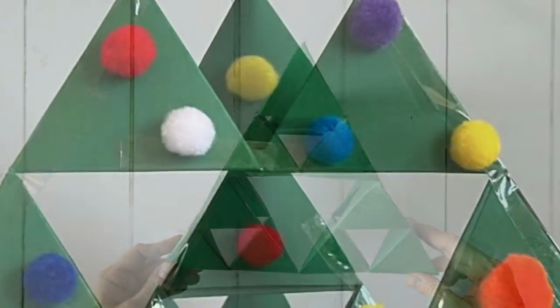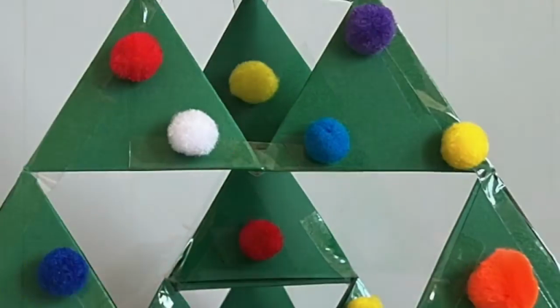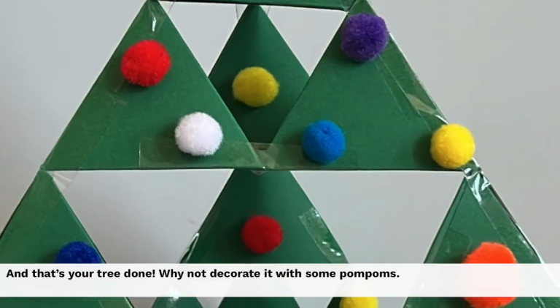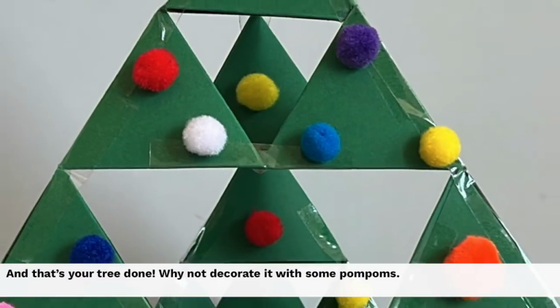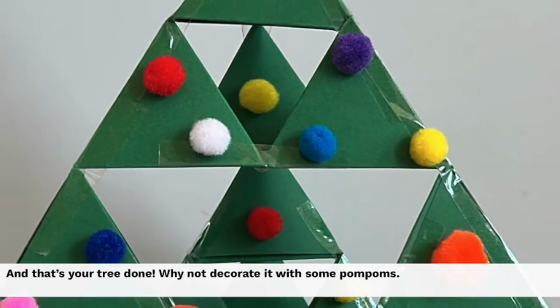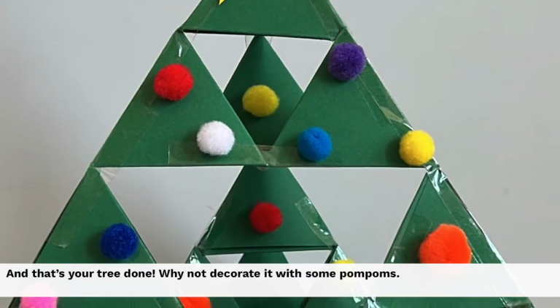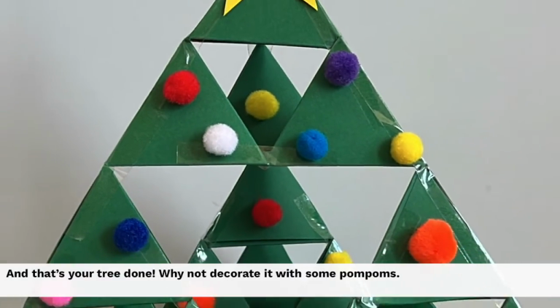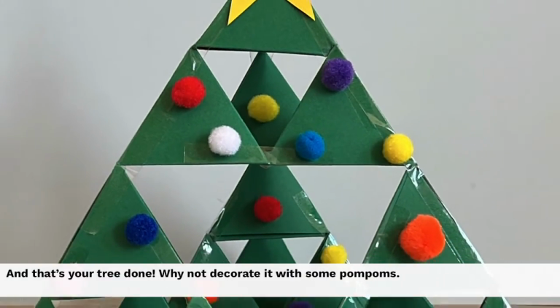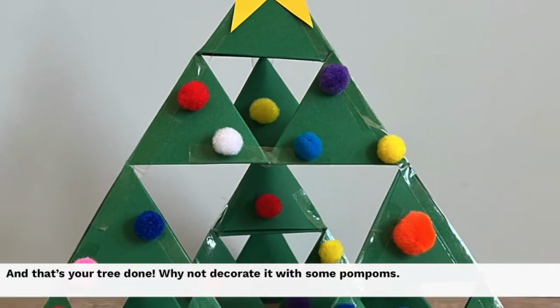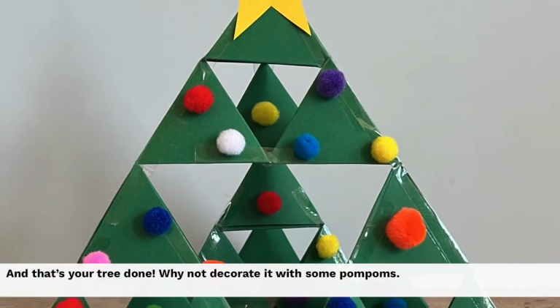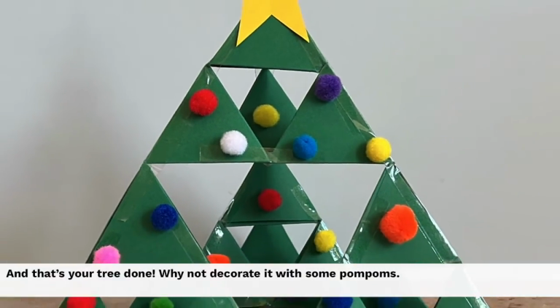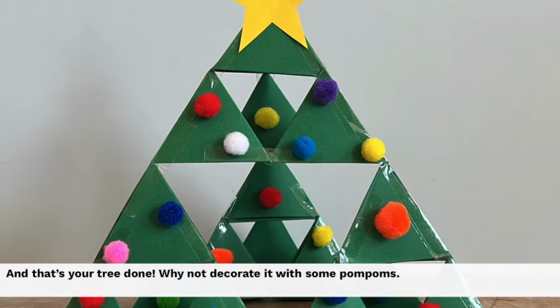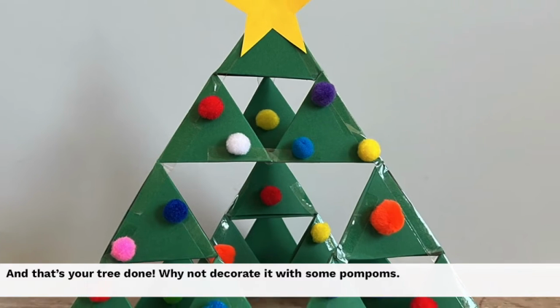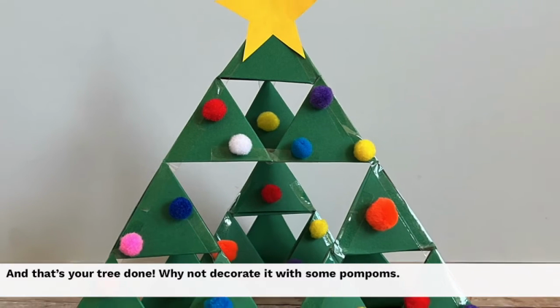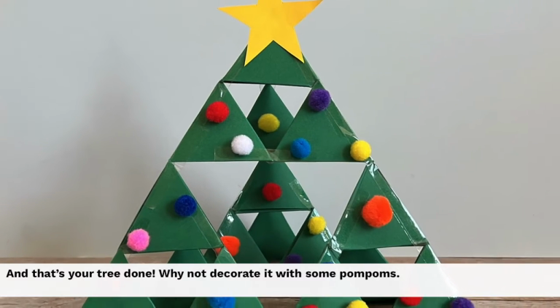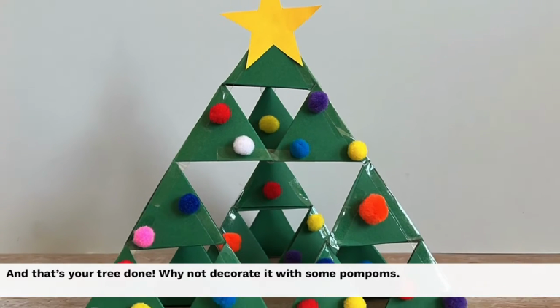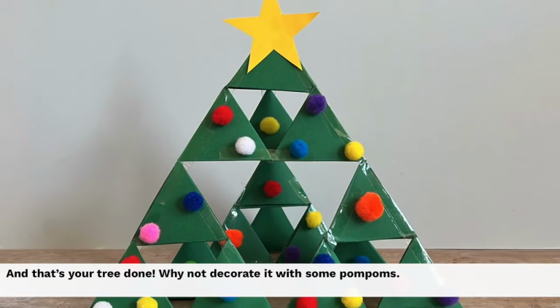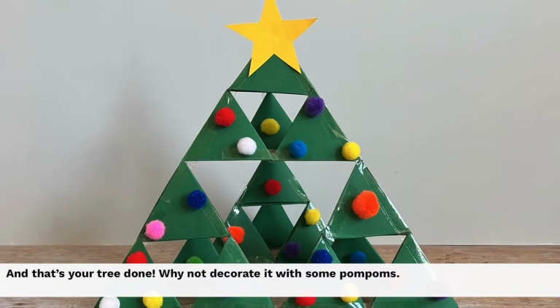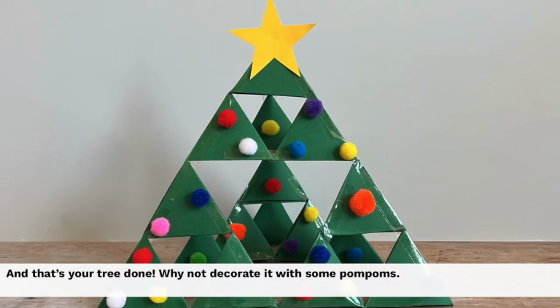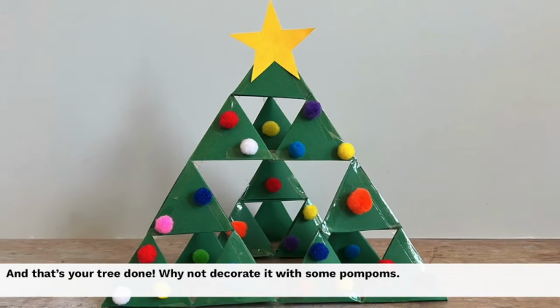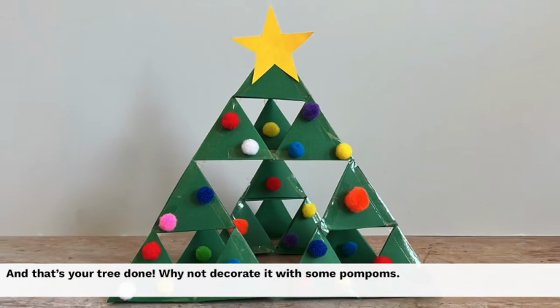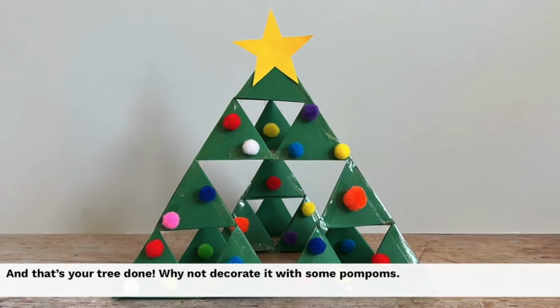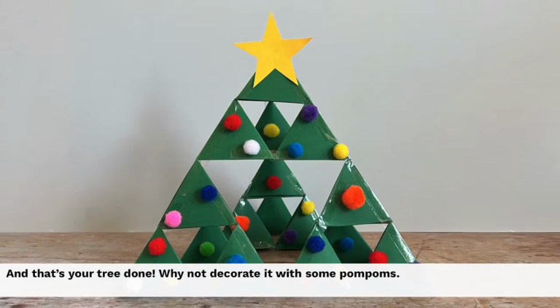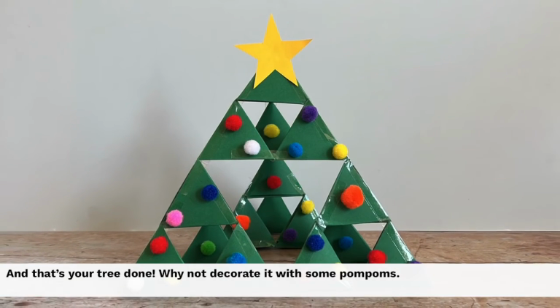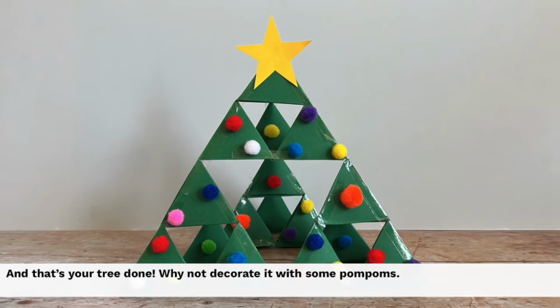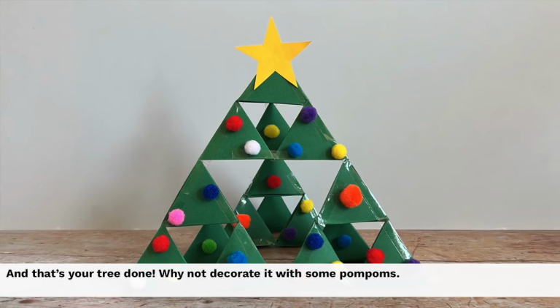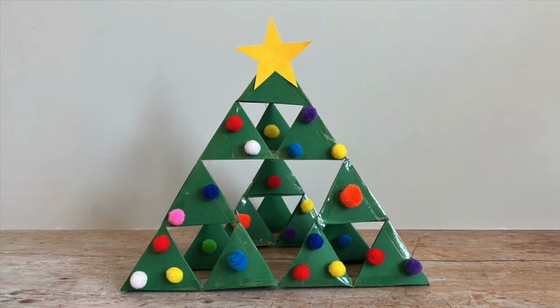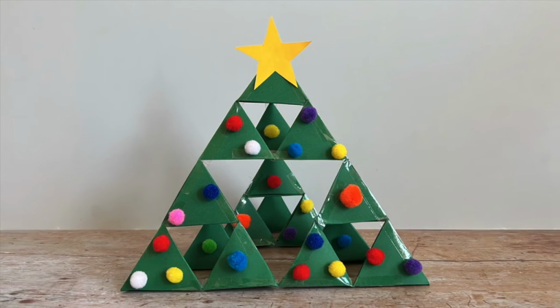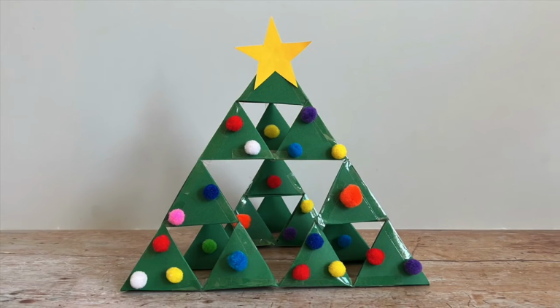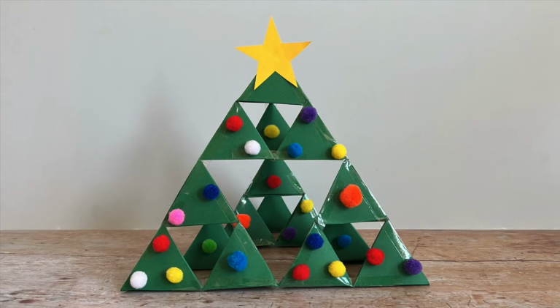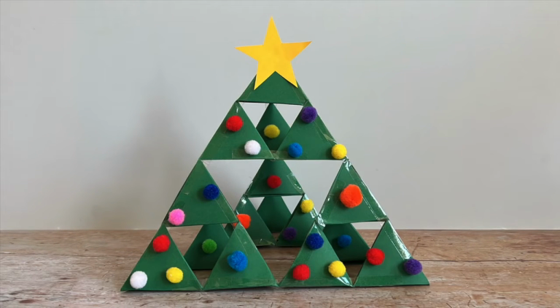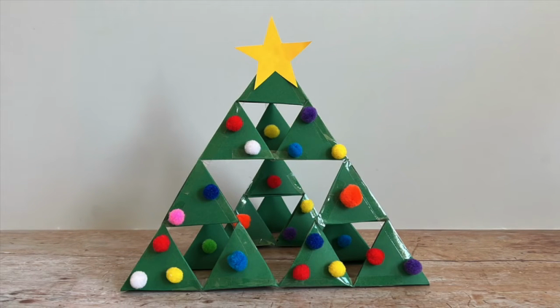And that's your tree done. Why not decorate it with some pom-poms? See you next time. Bye!